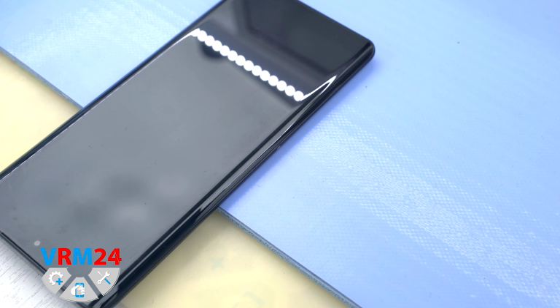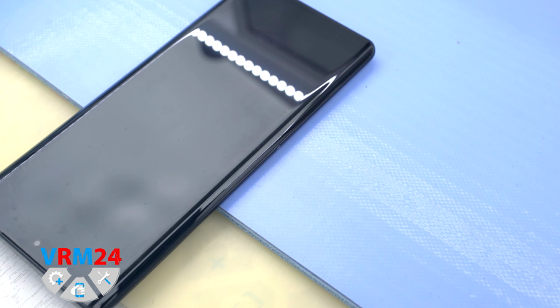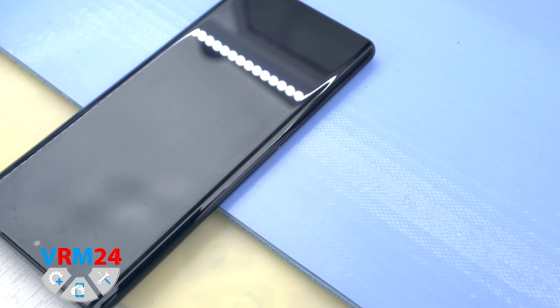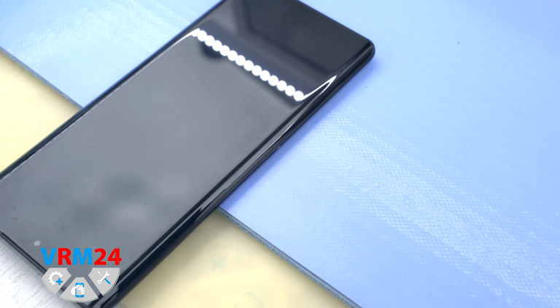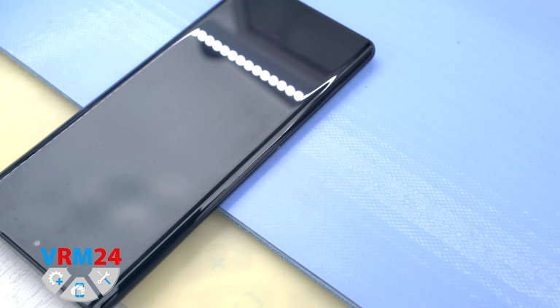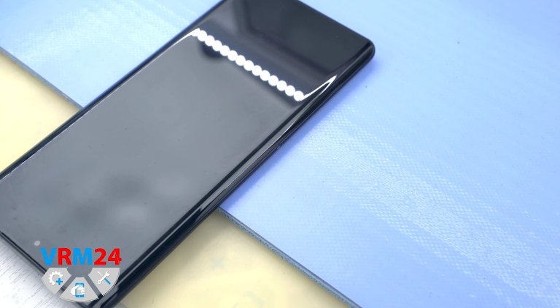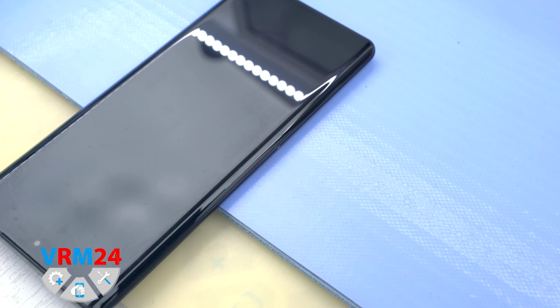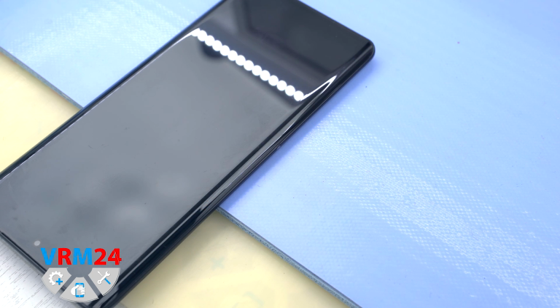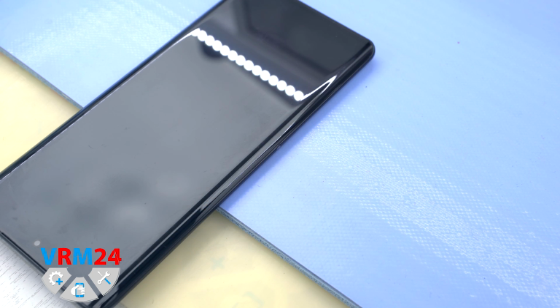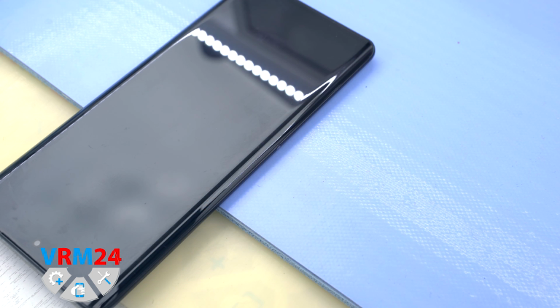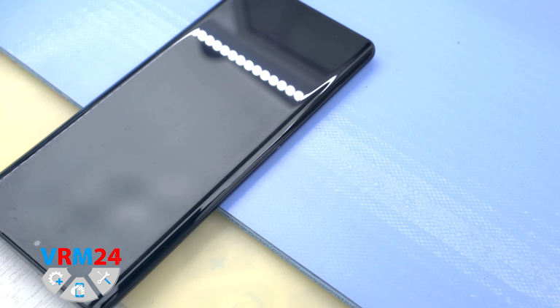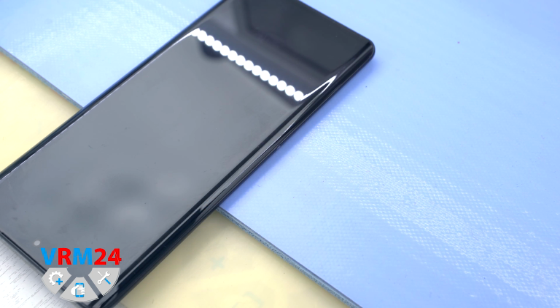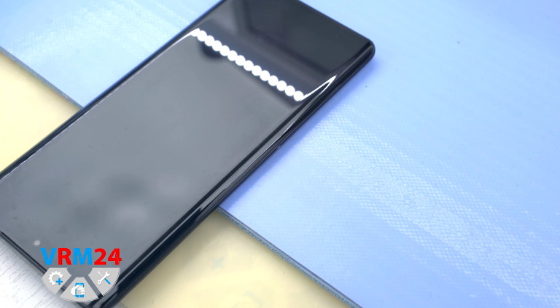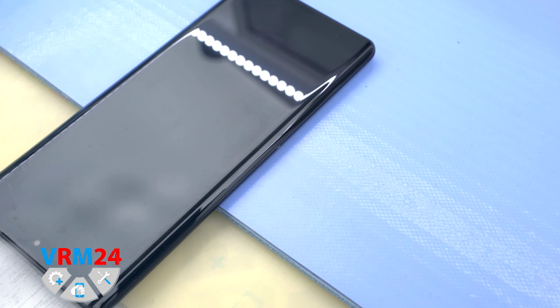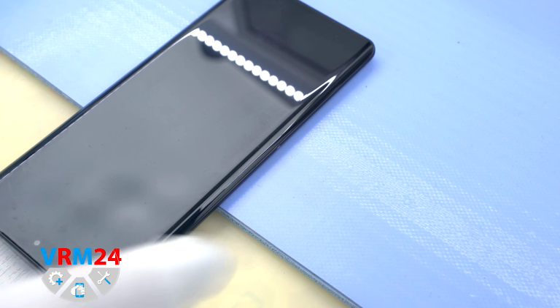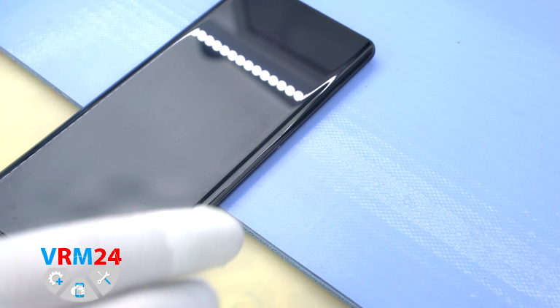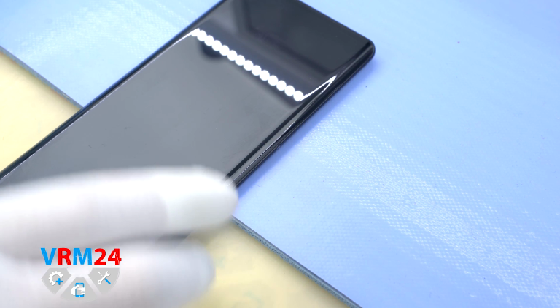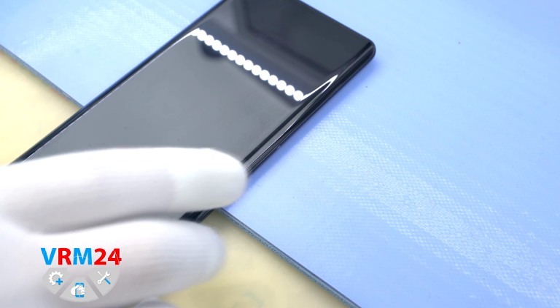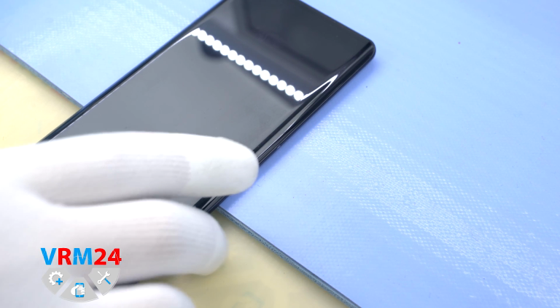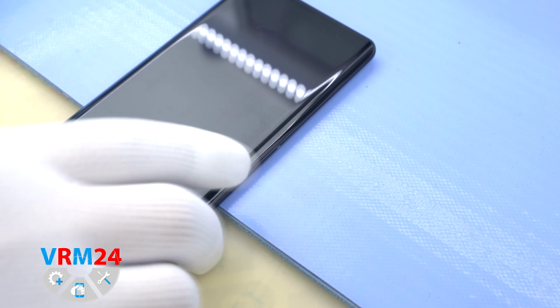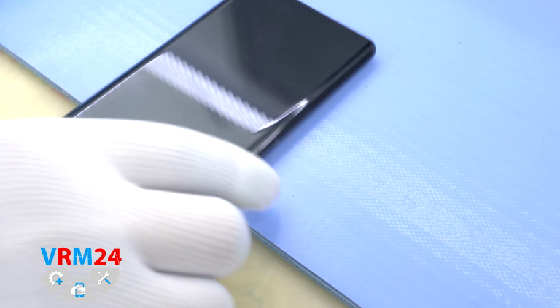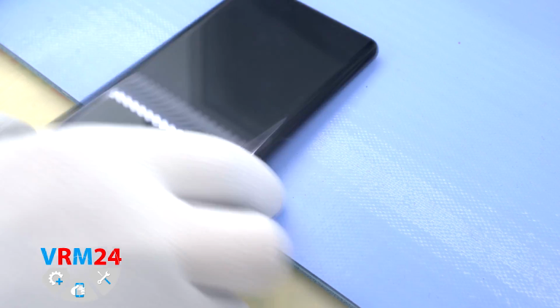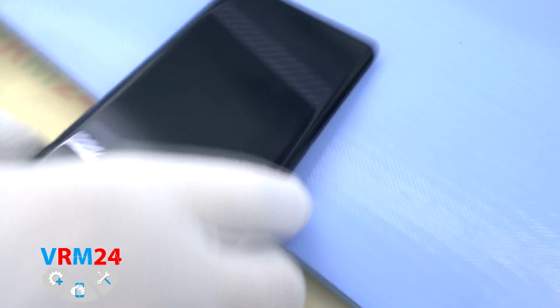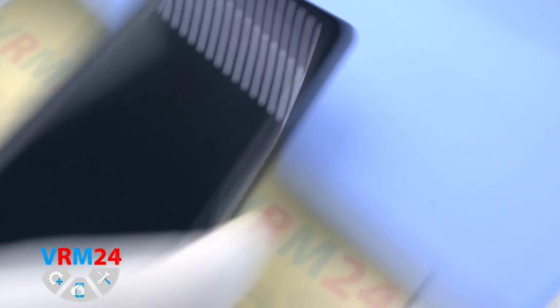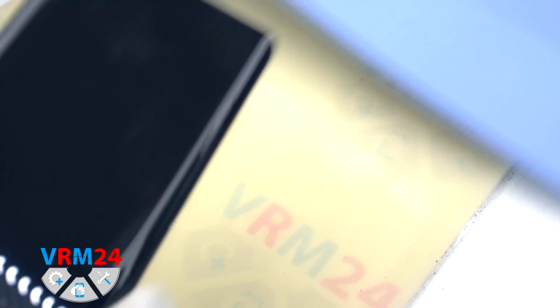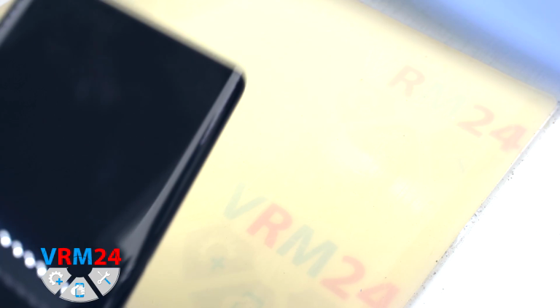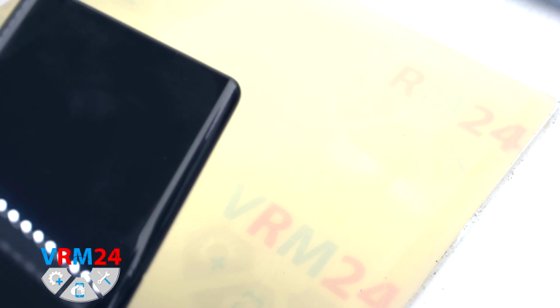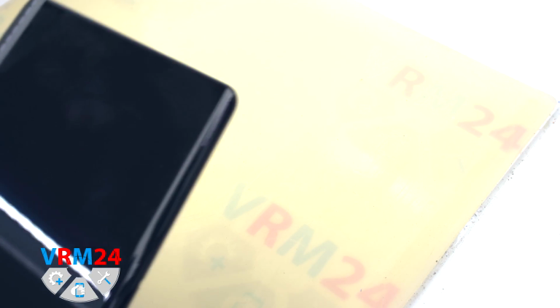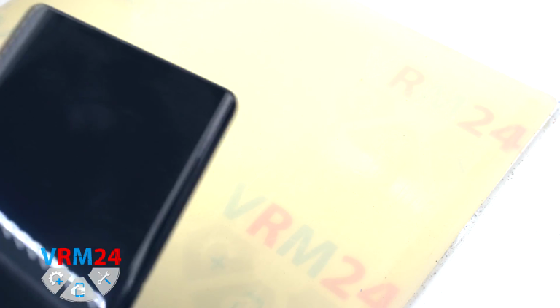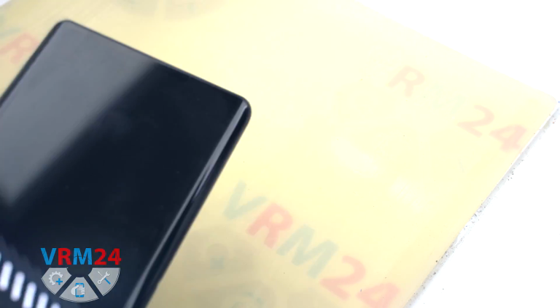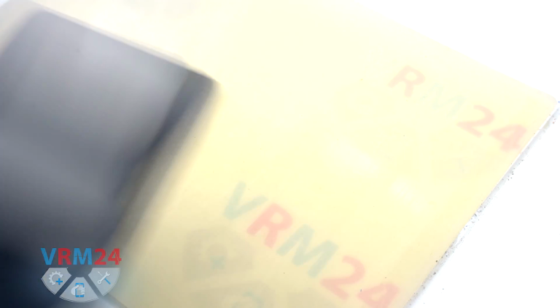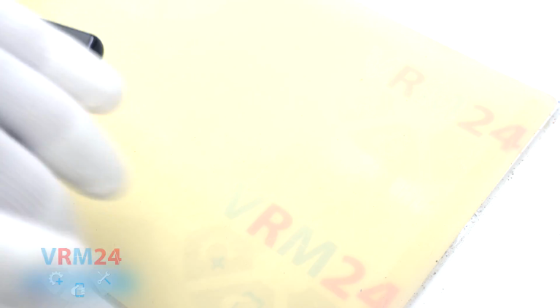After 5–7 minutes we can move on to detaching the back cover.